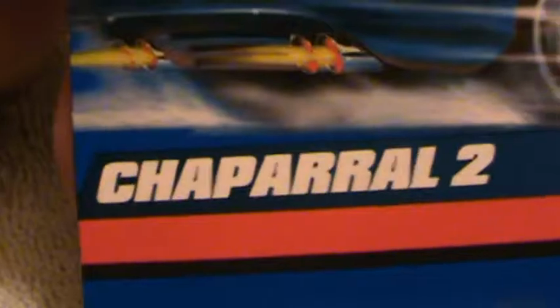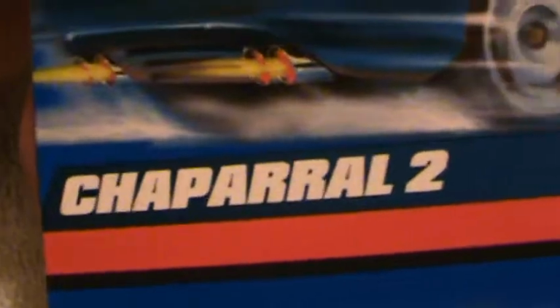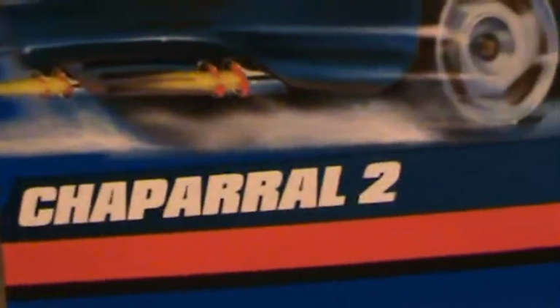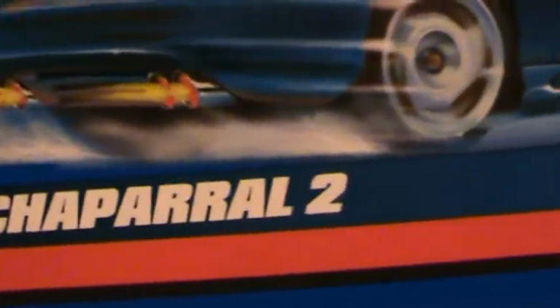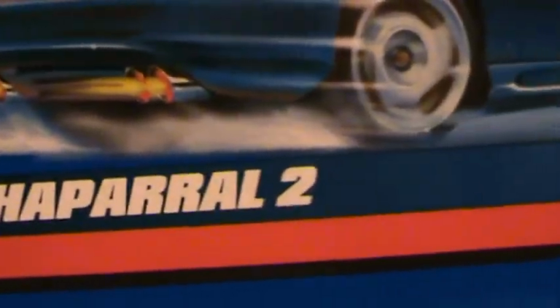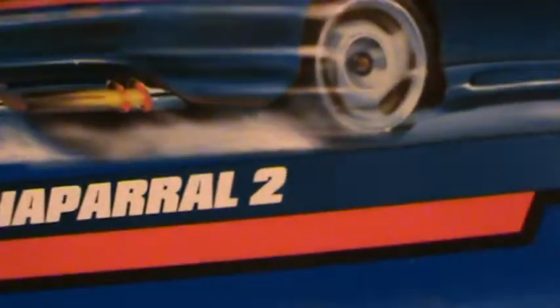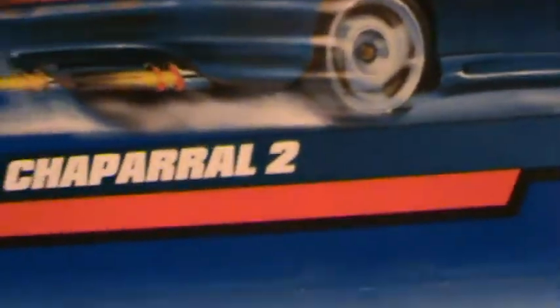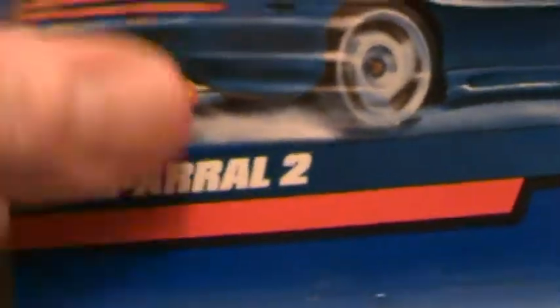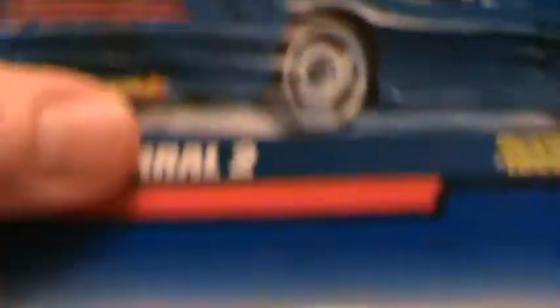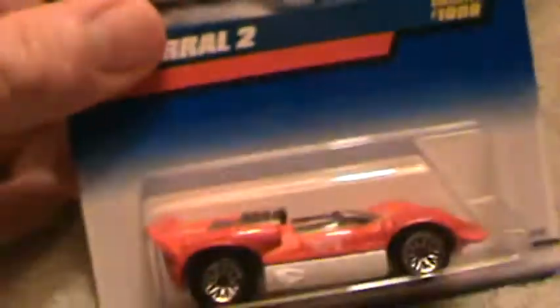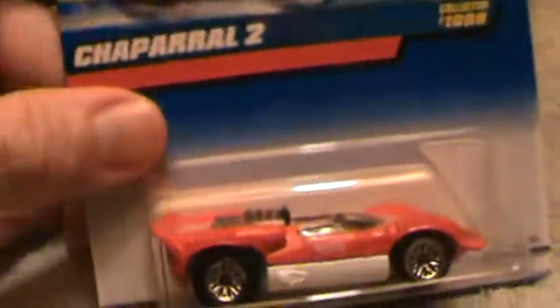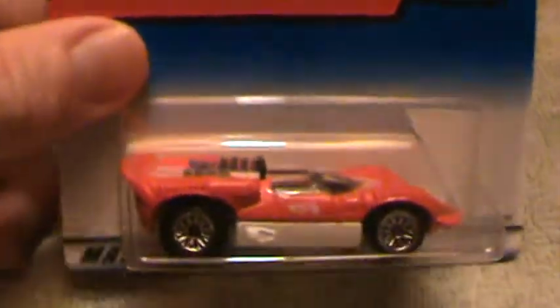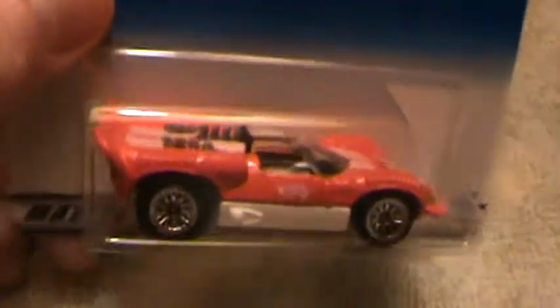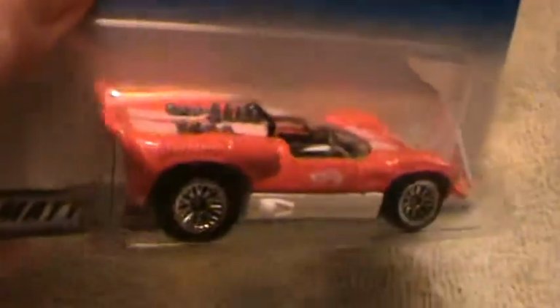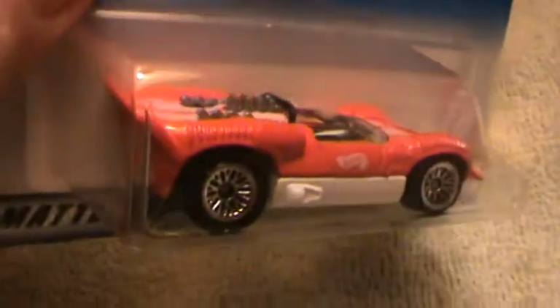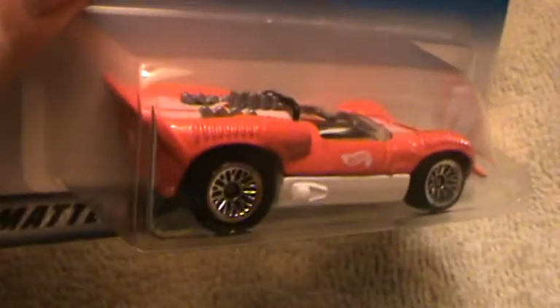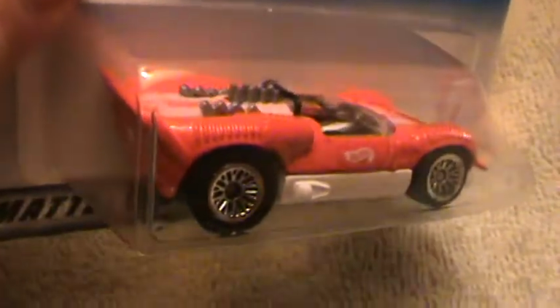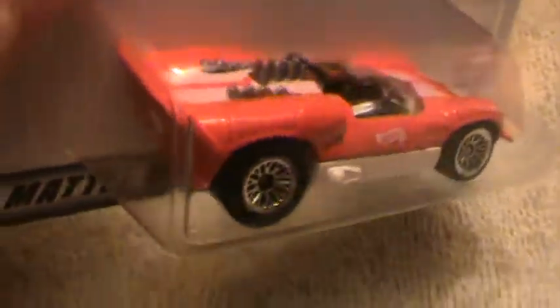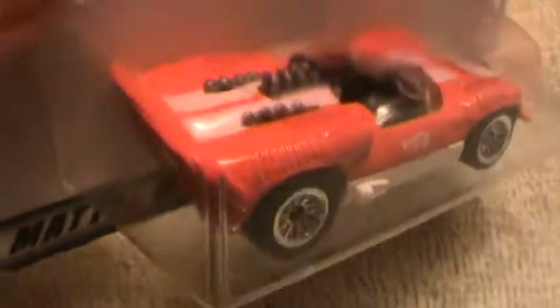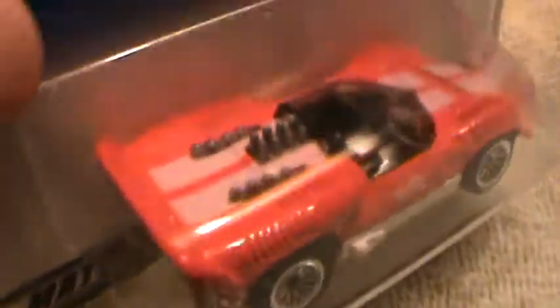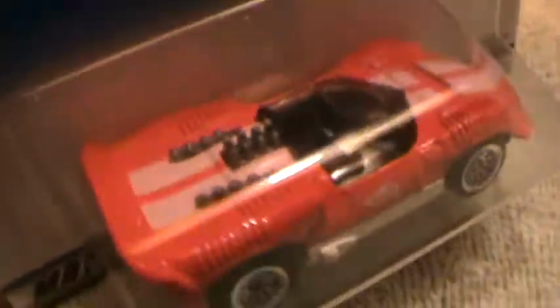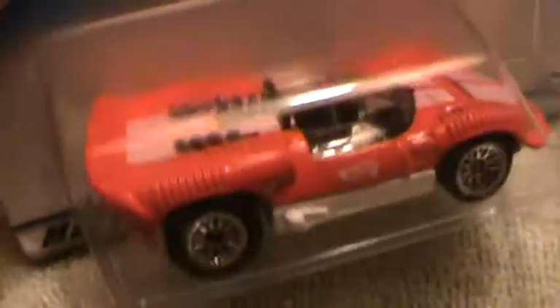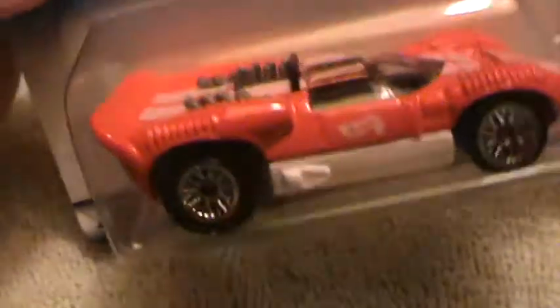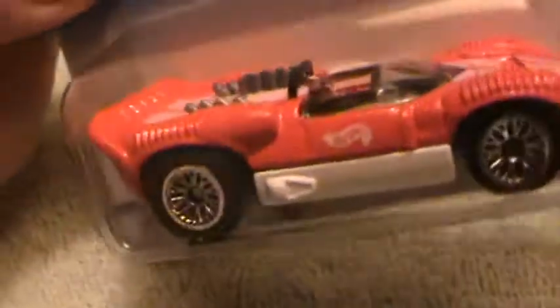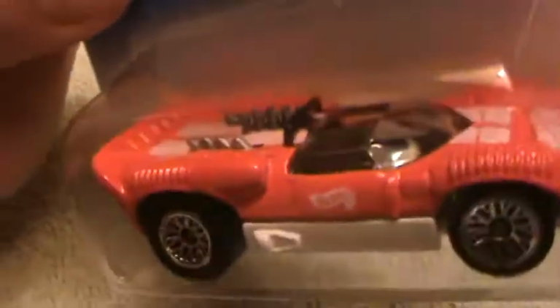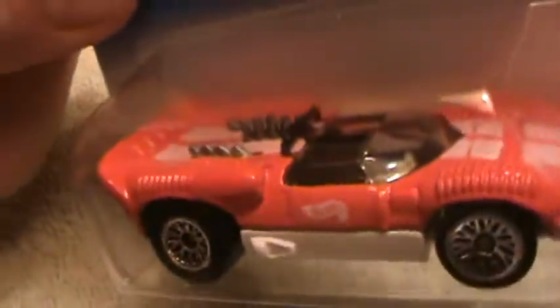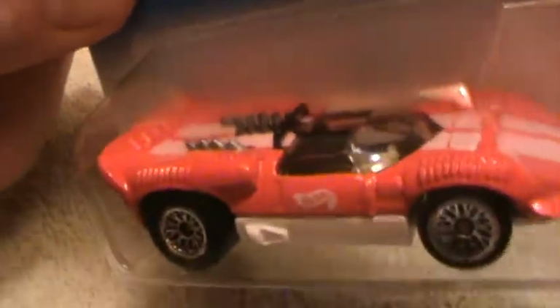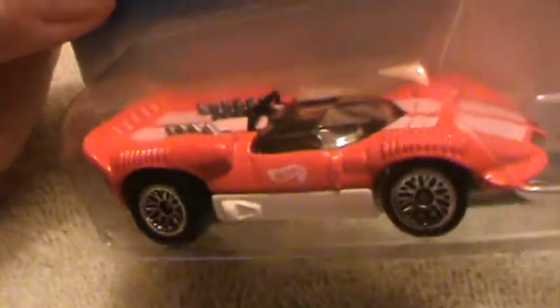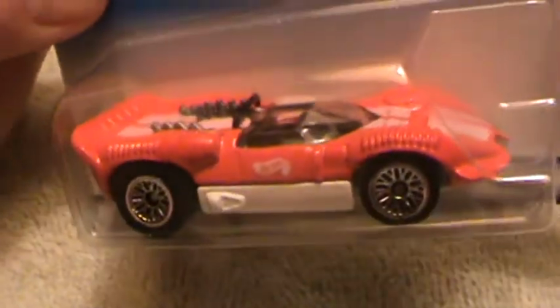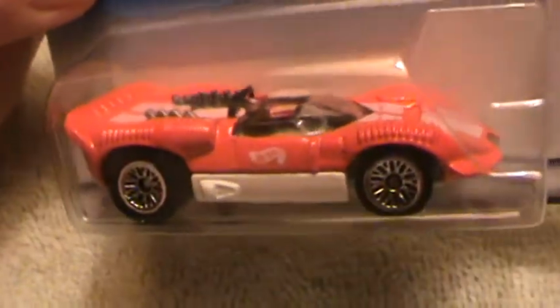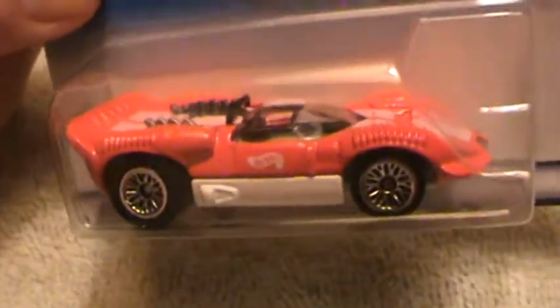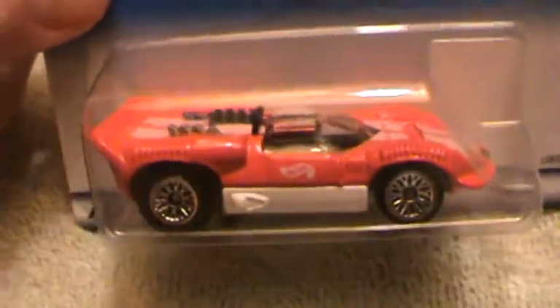Chaparral 2. Whatever happened to Chaparral 1? Looks like the back opens up, but it doesn't.